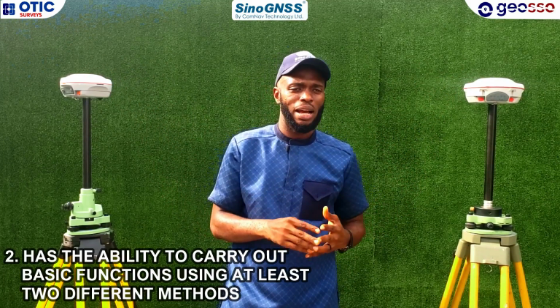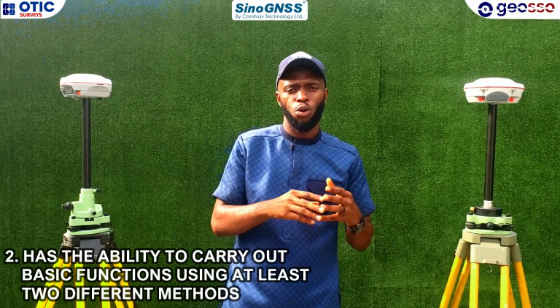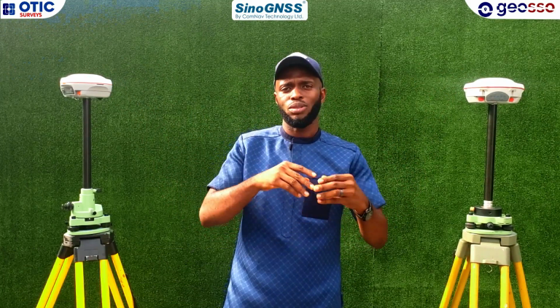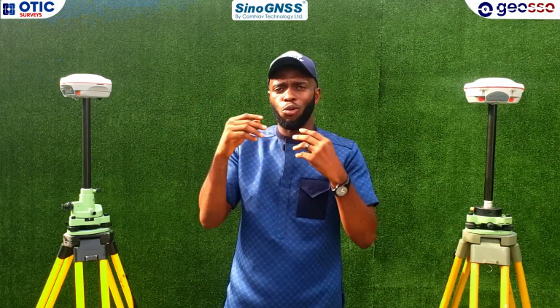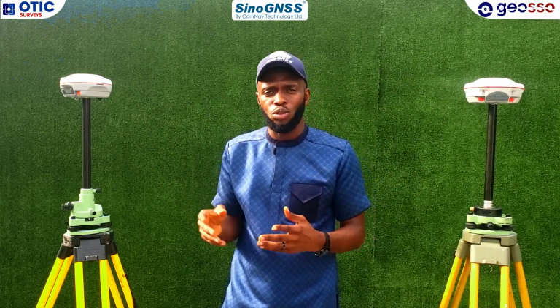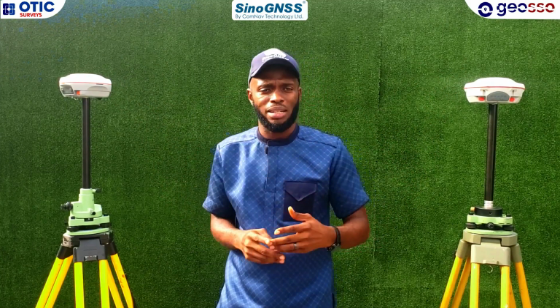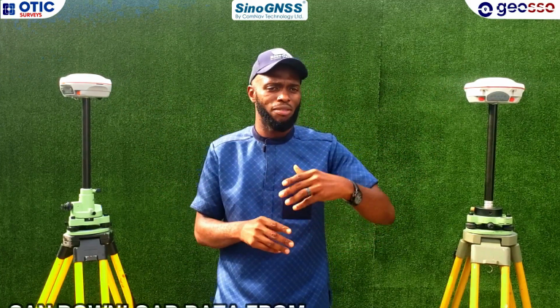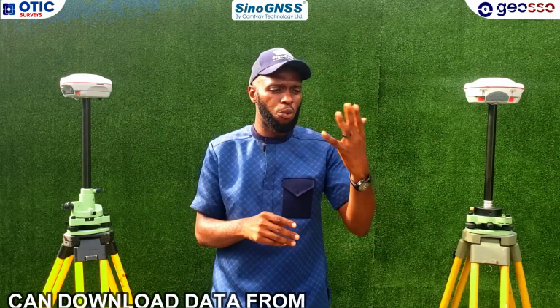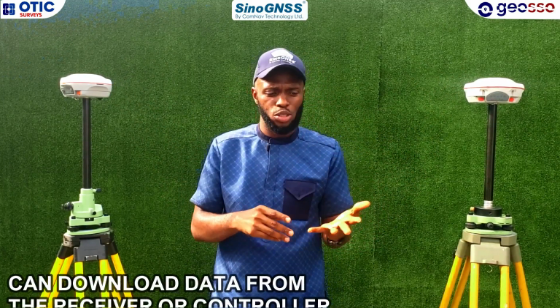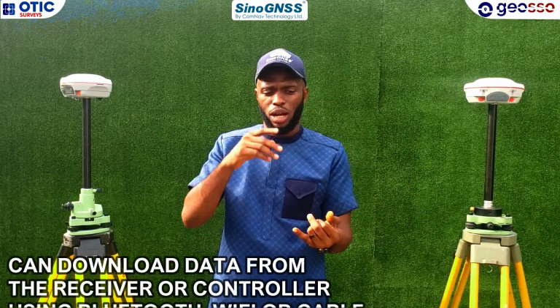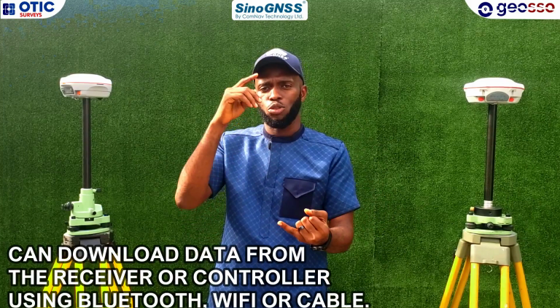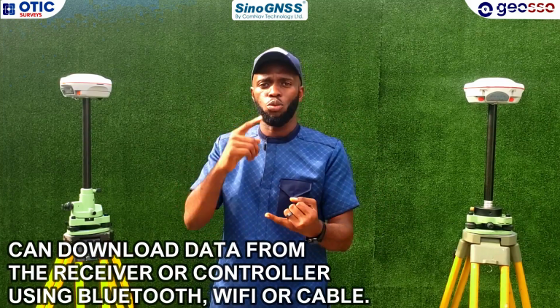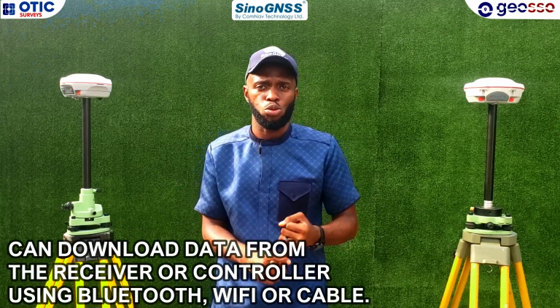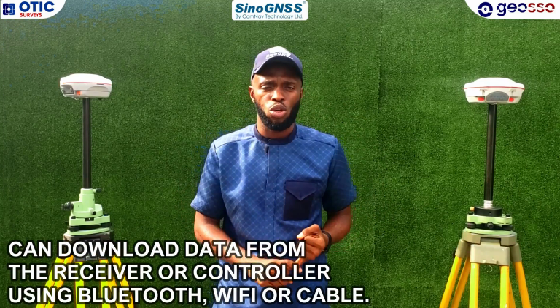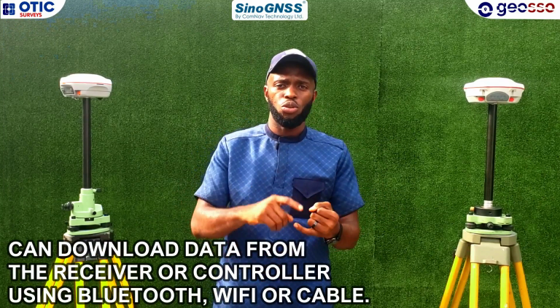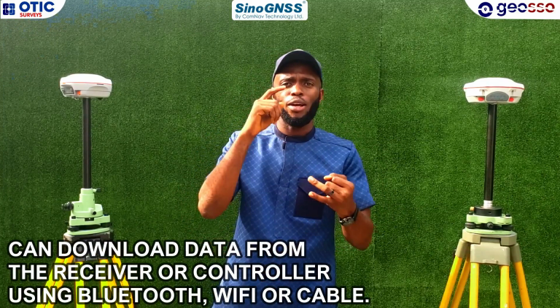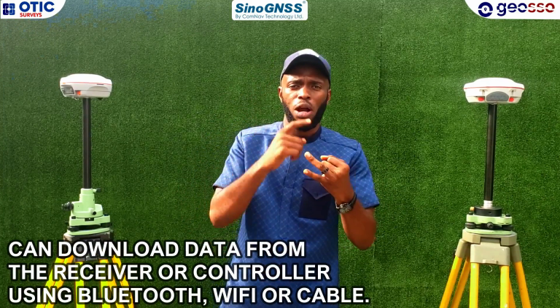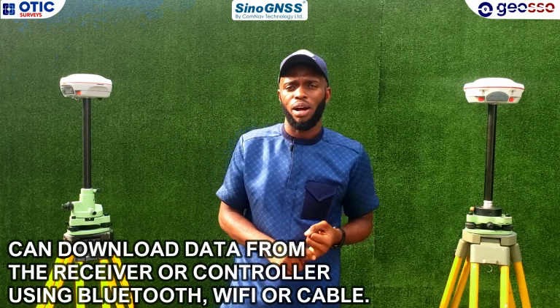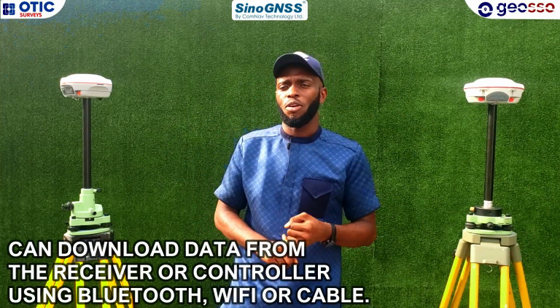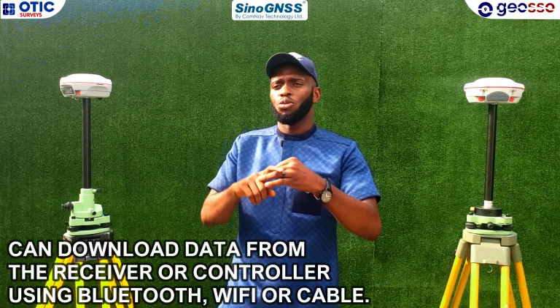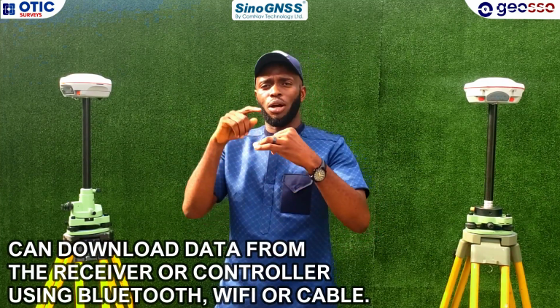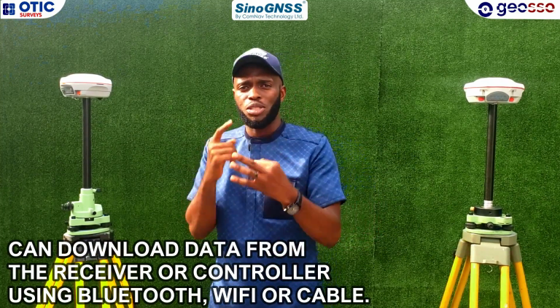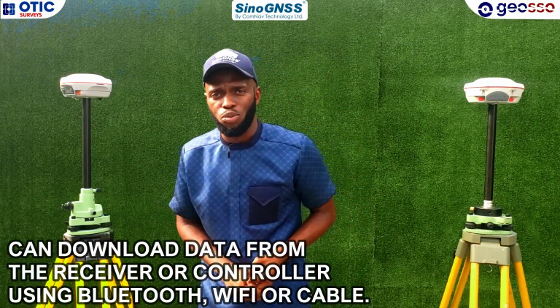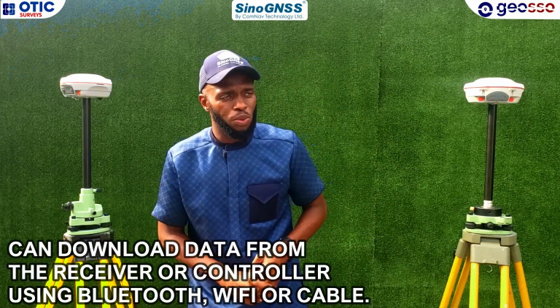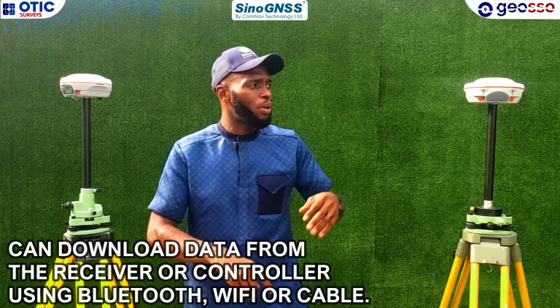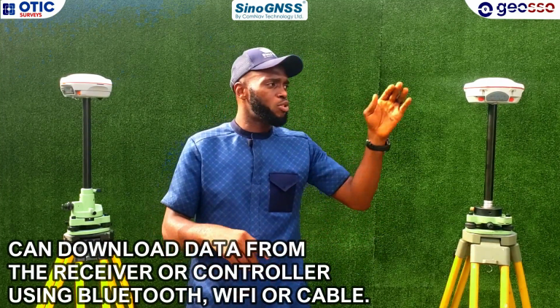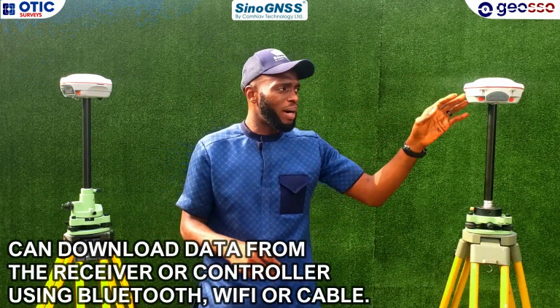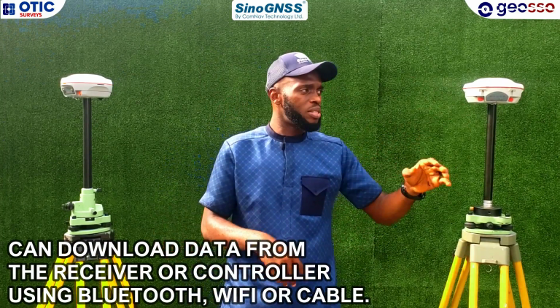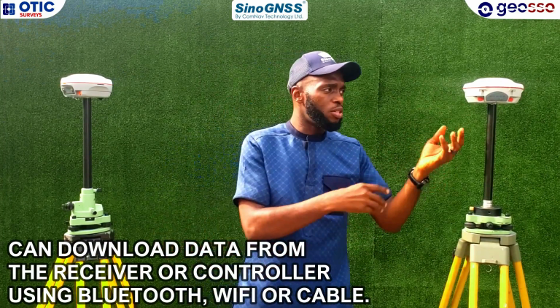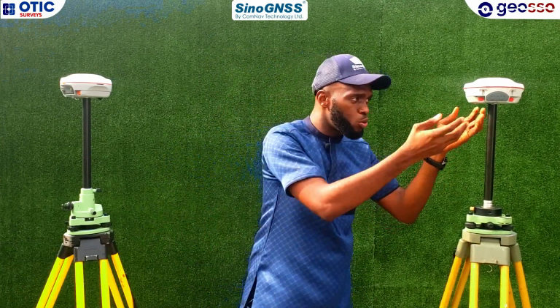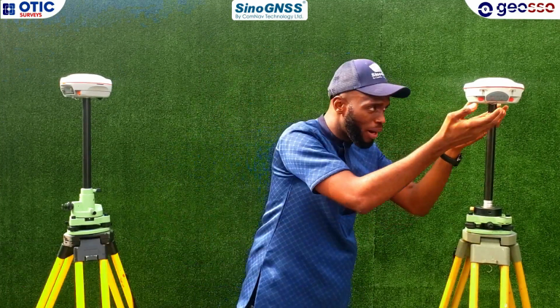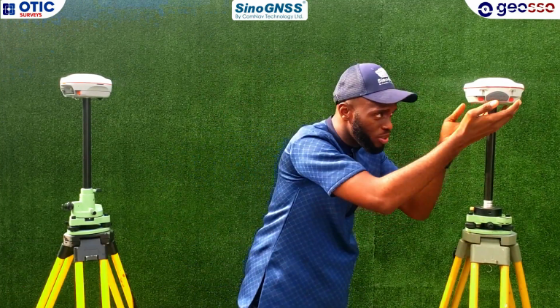Whether you want to download, there are several ways — you can use Bluetooth, you can use Wi-Fi, you can use cable. Whether it's your batteries, they use two batteries.